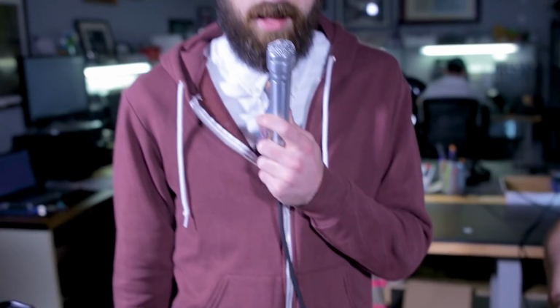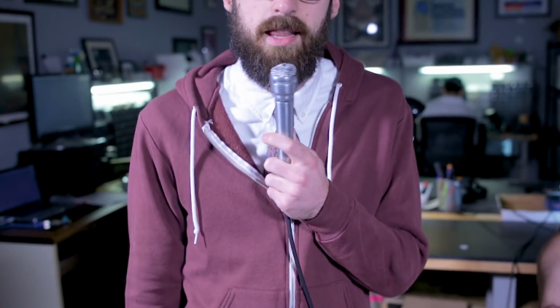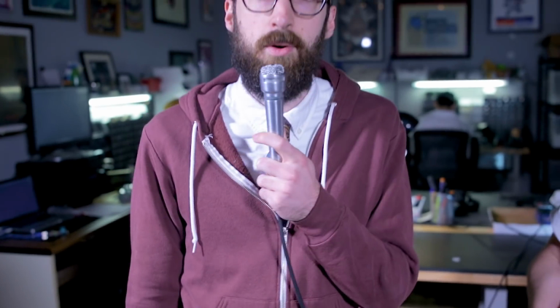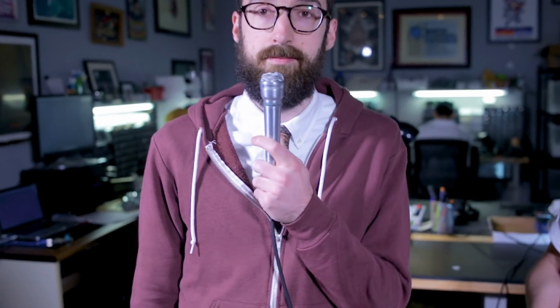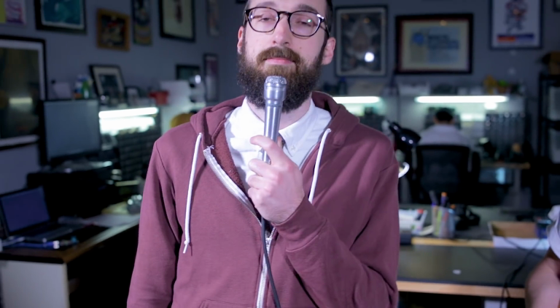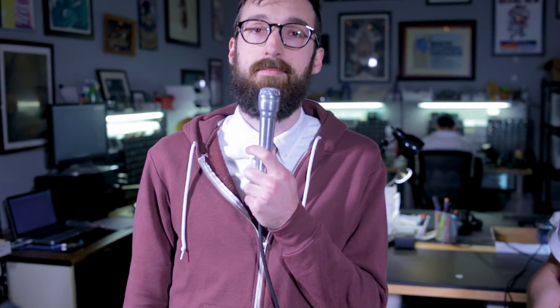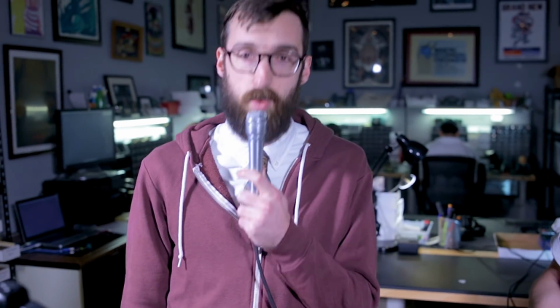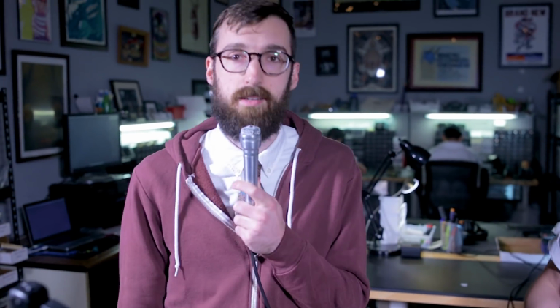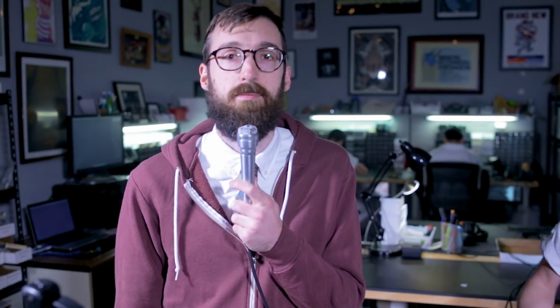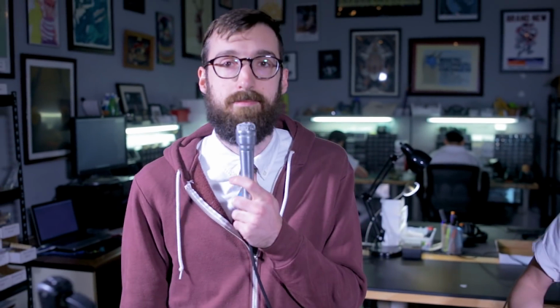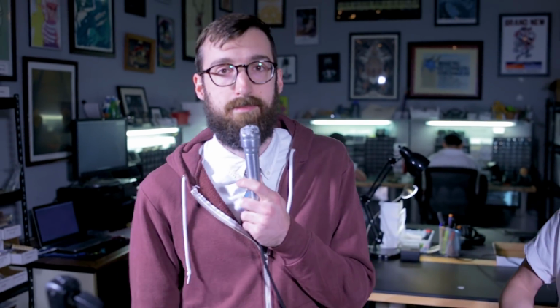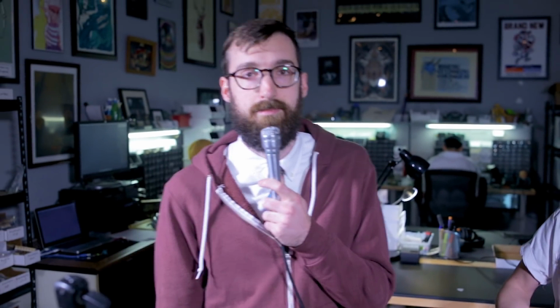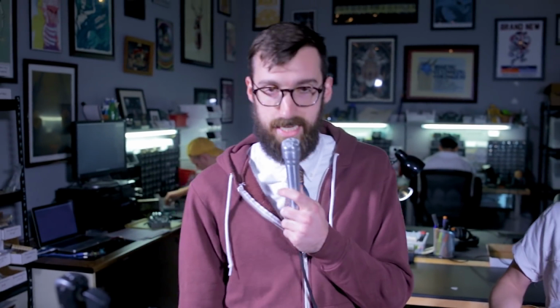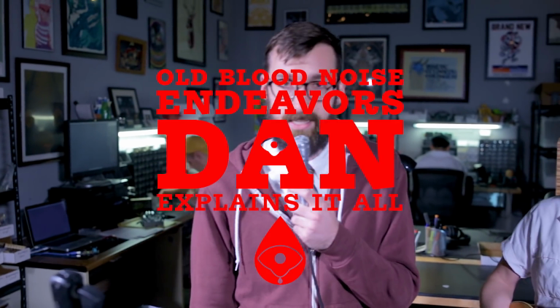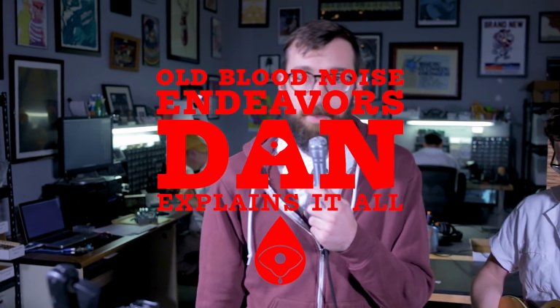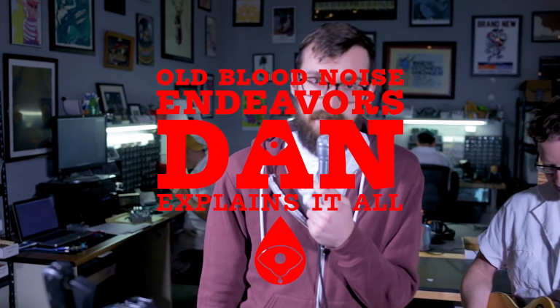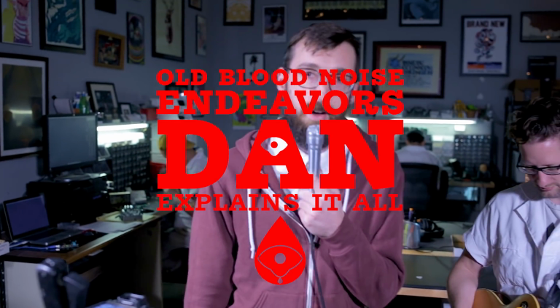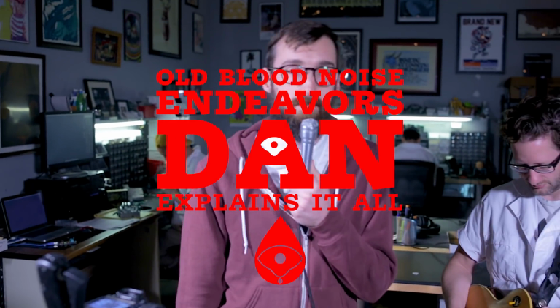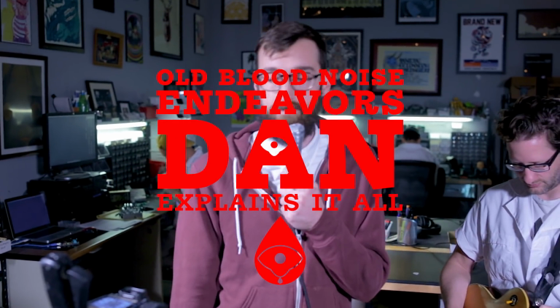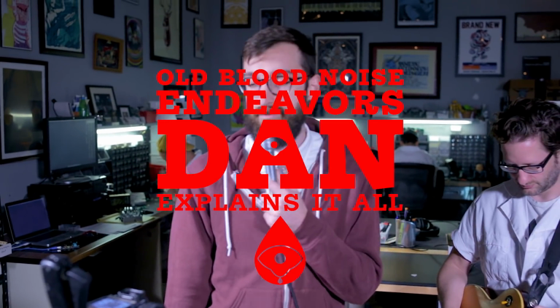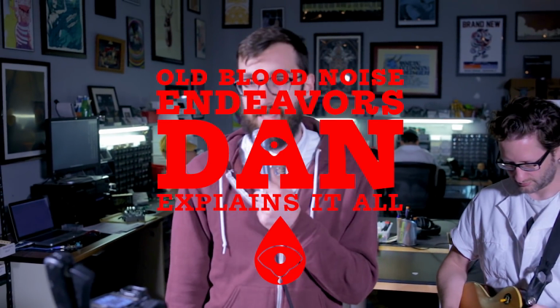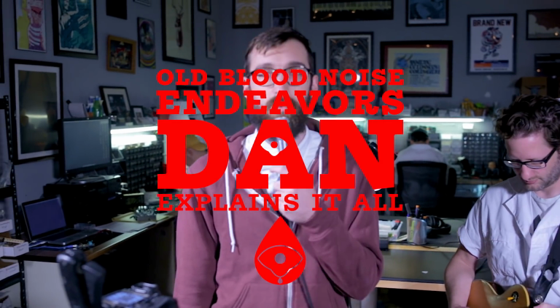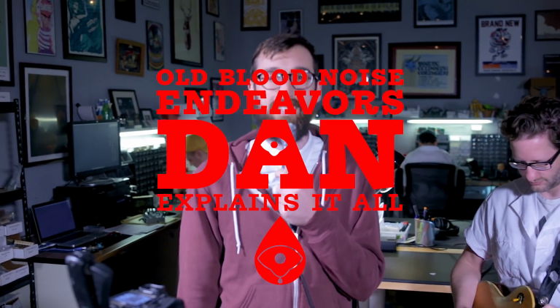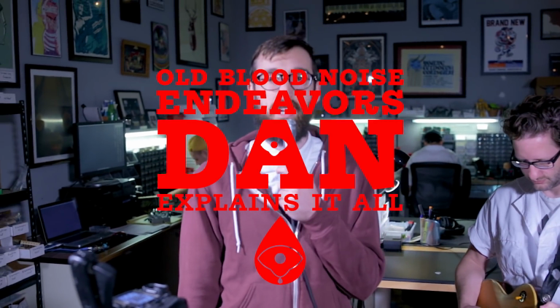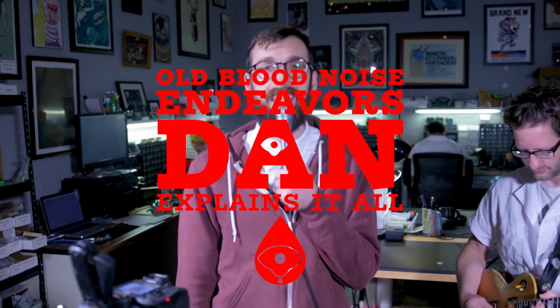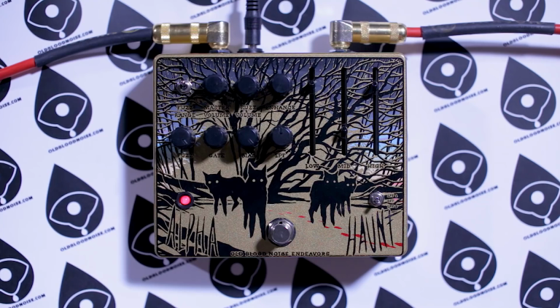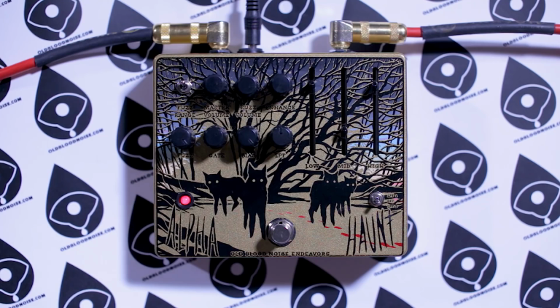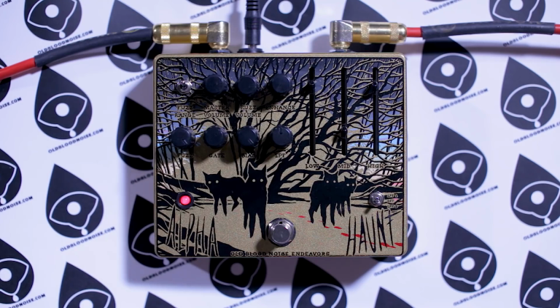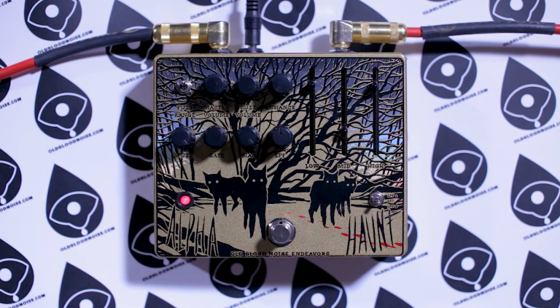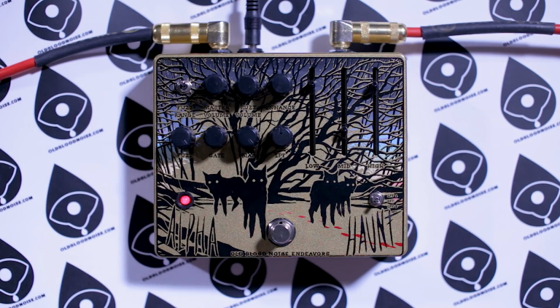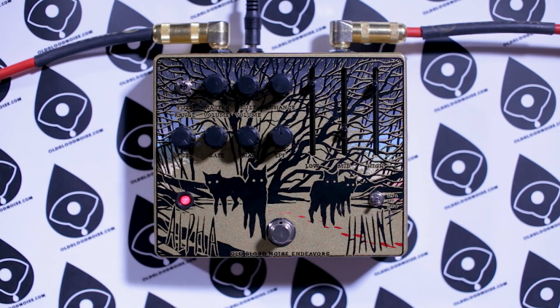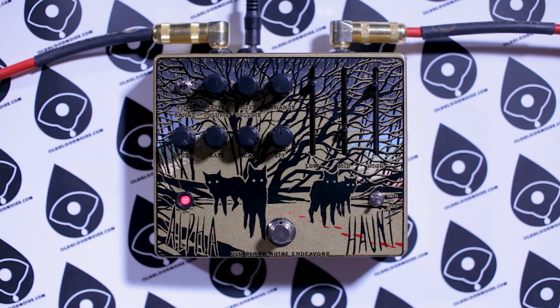Hello. Welcome. Dan Explains It All. Today we're going to talk about the Alpha Haunt Fuzz.